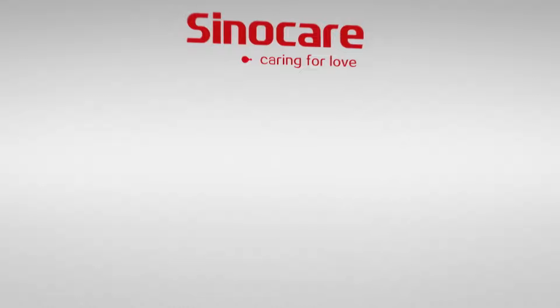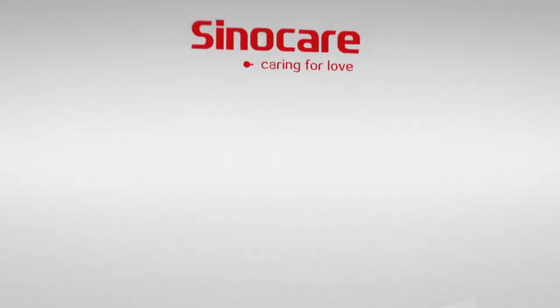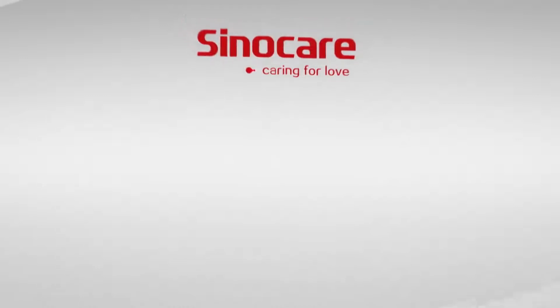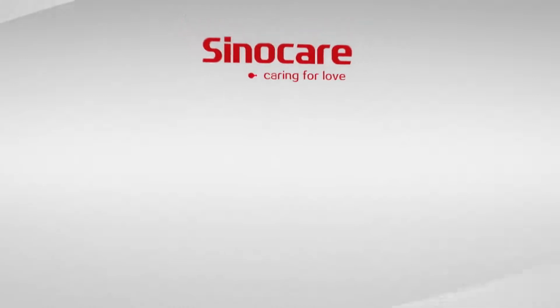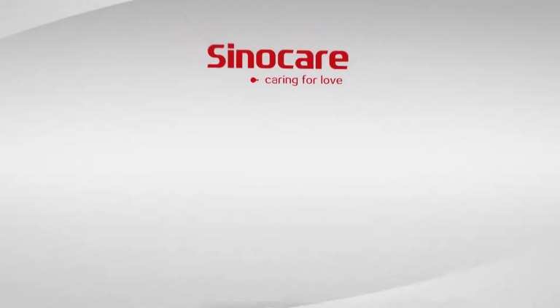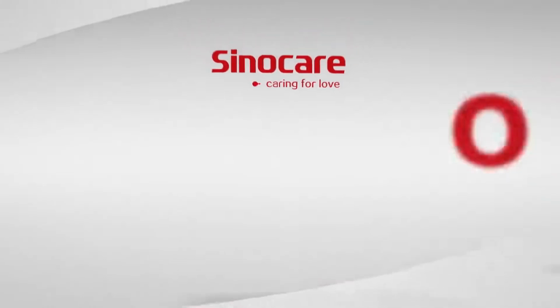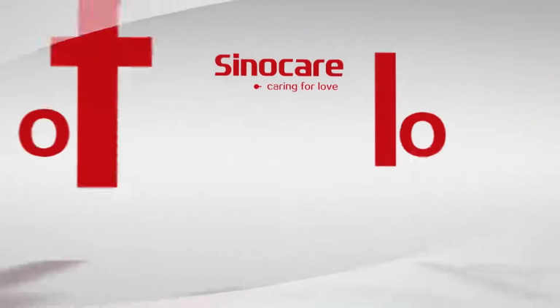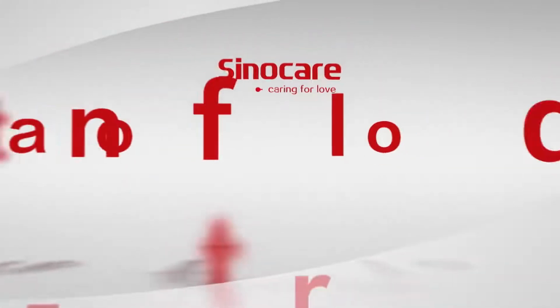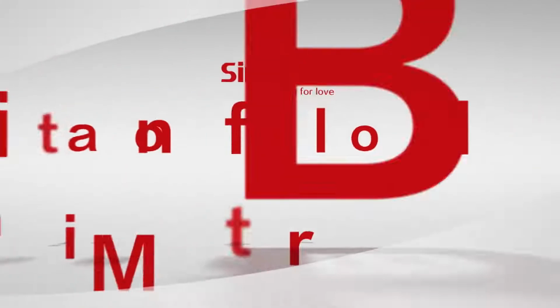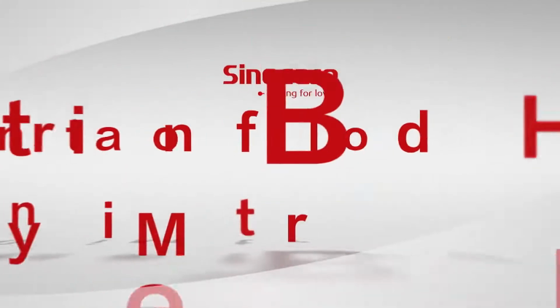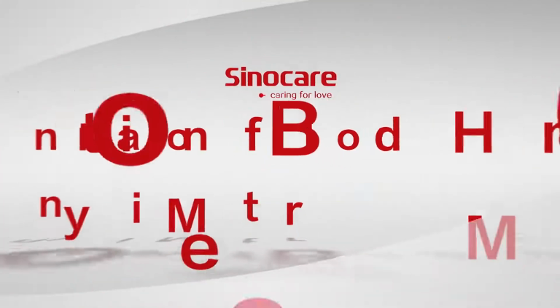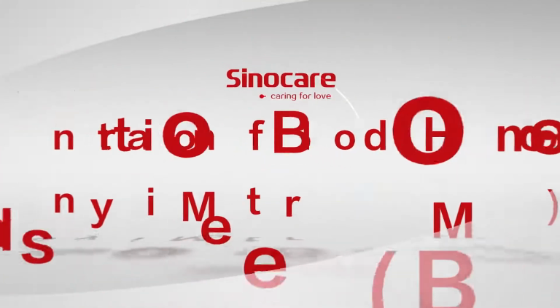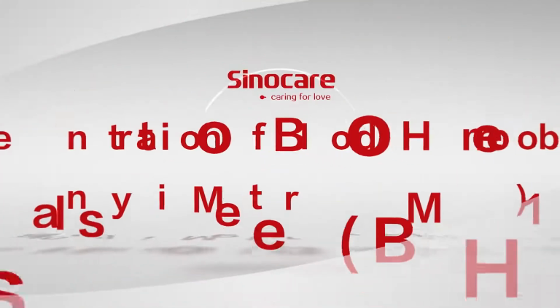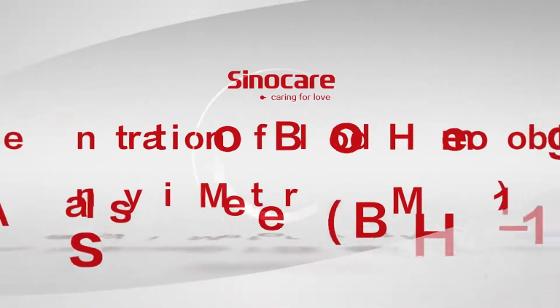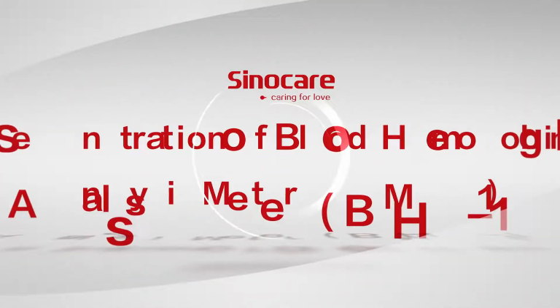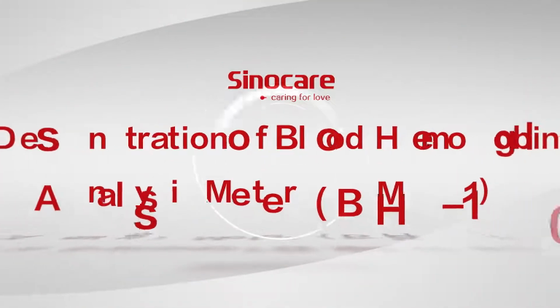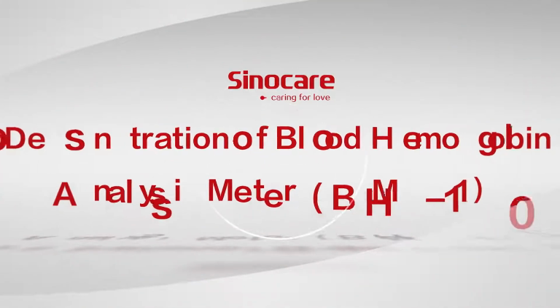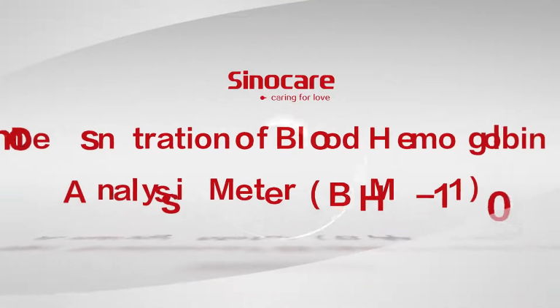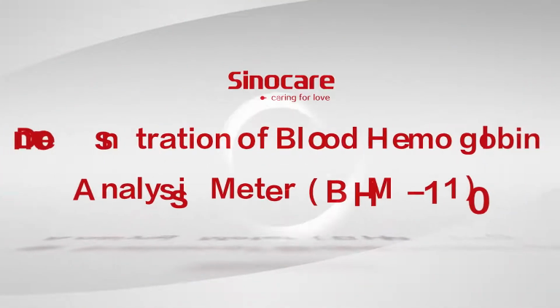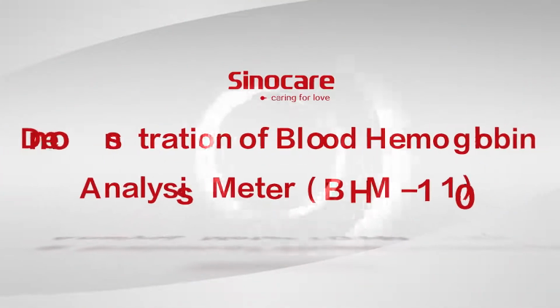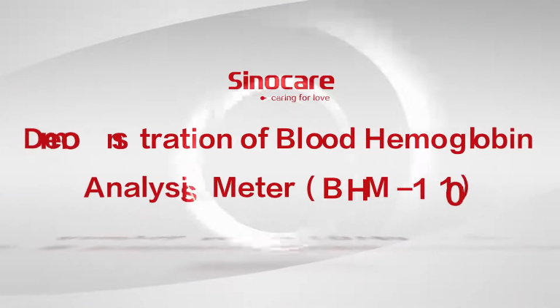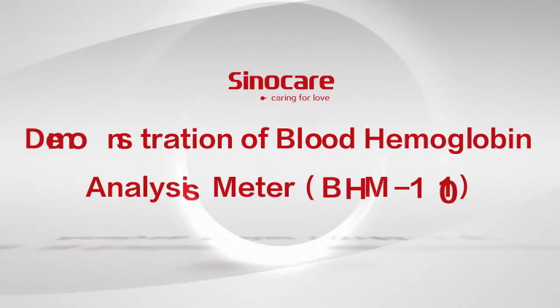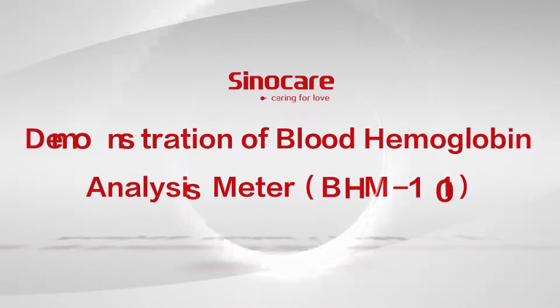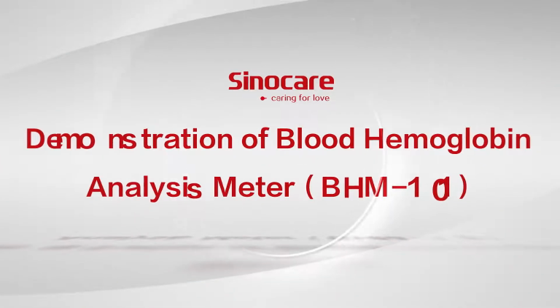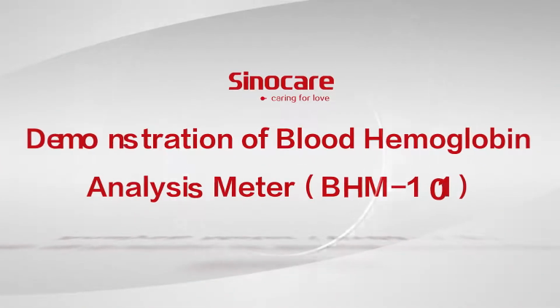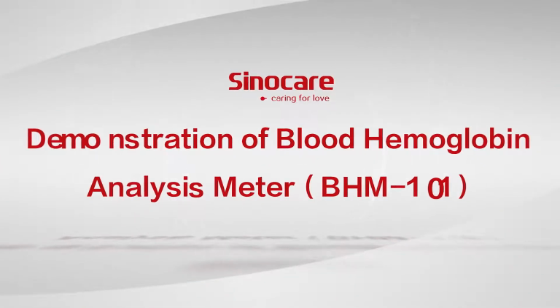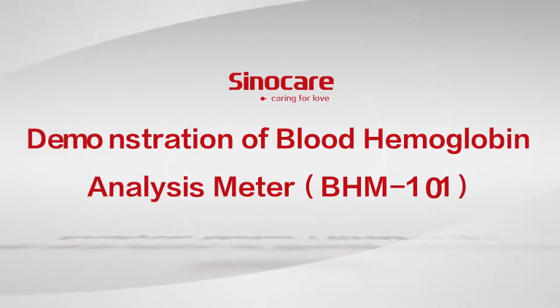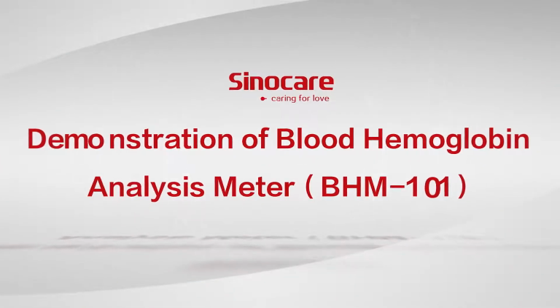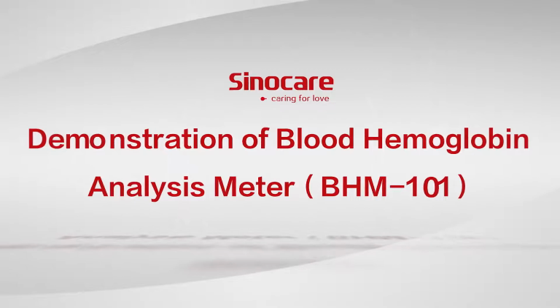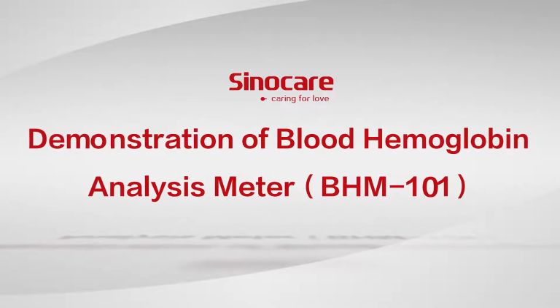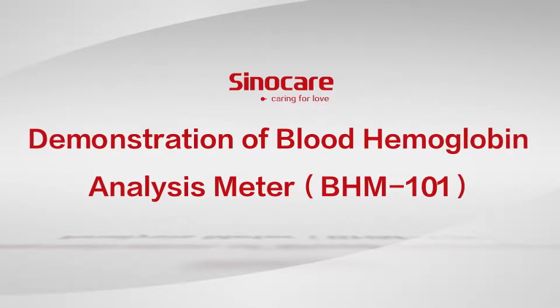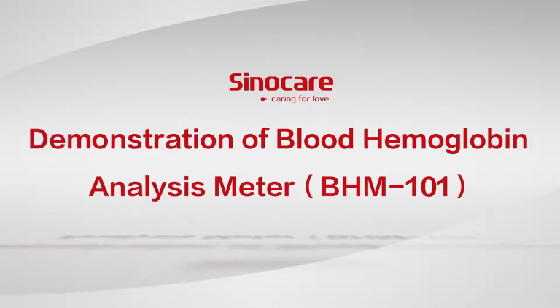Demonstration of blood hemoglobin analysis meter, BHN-101.